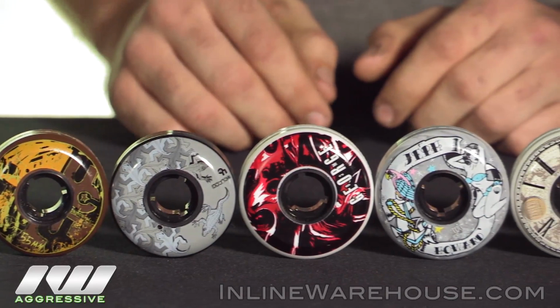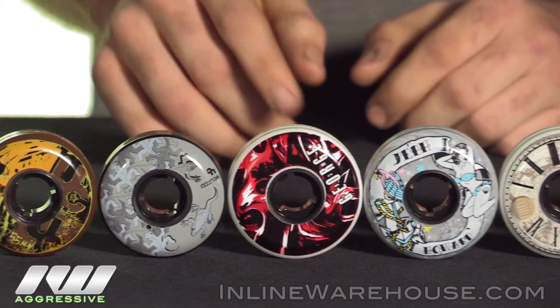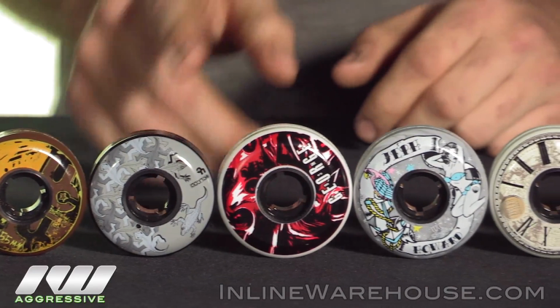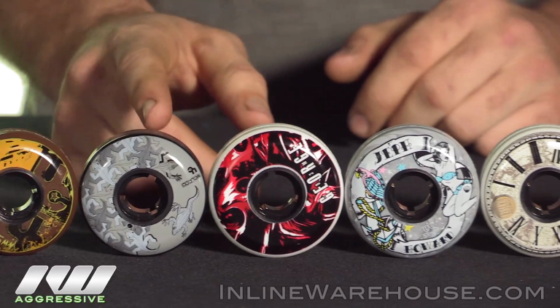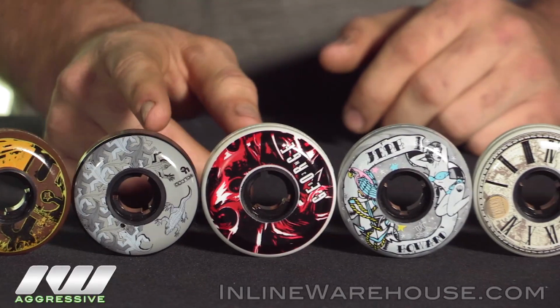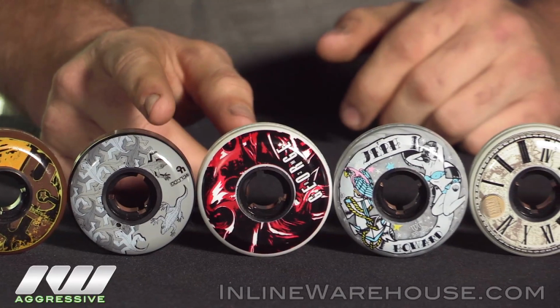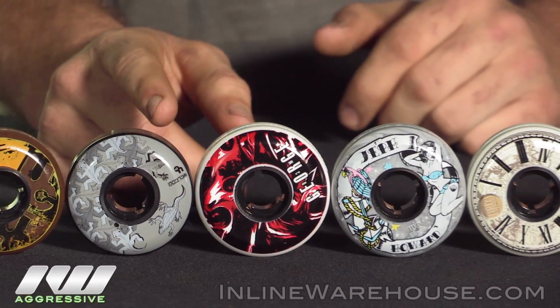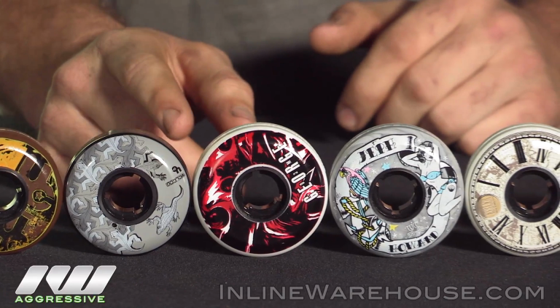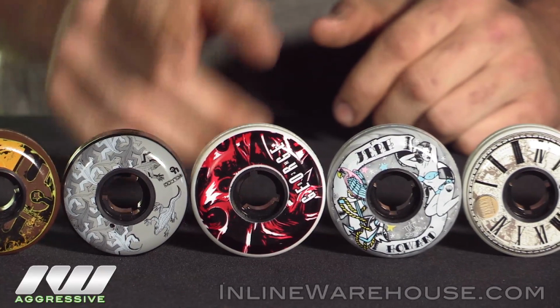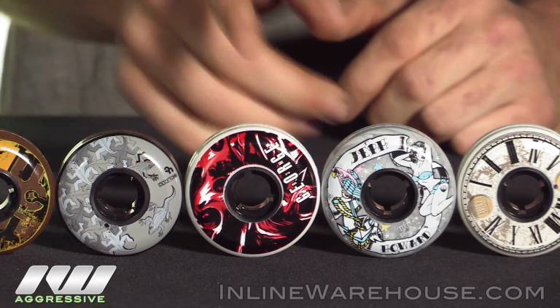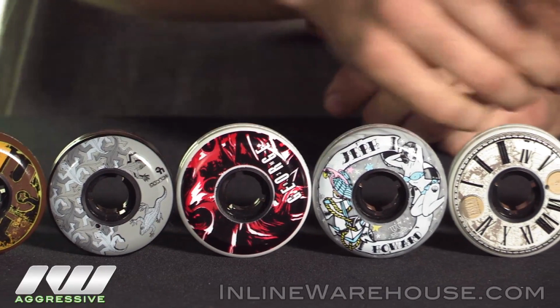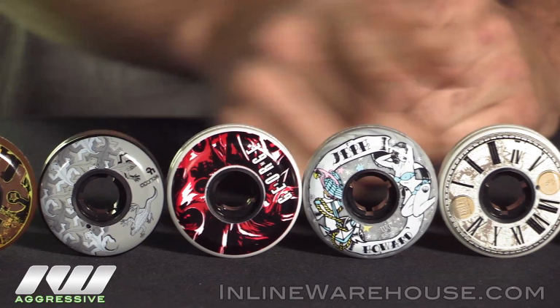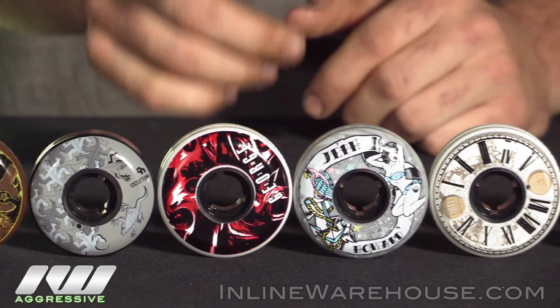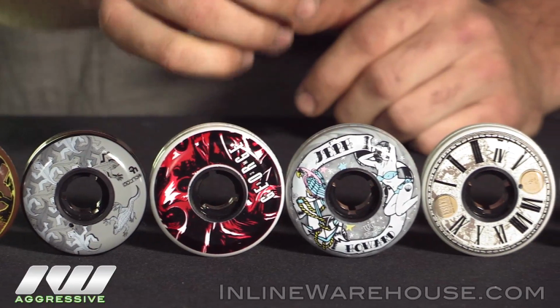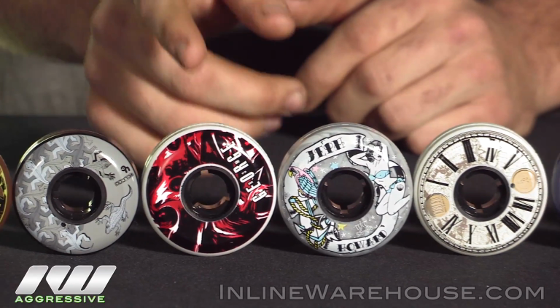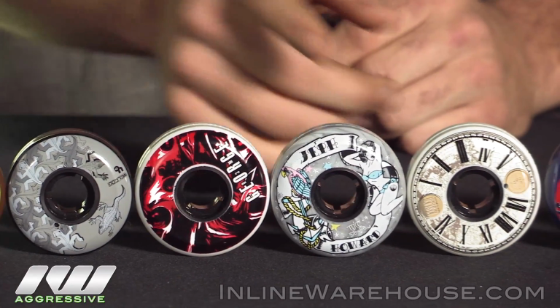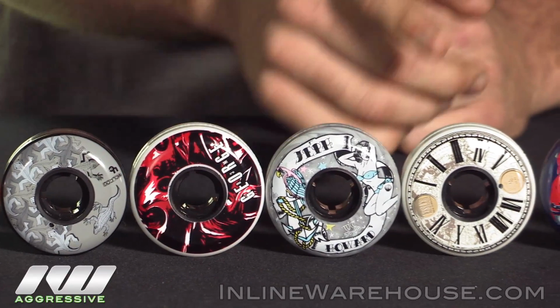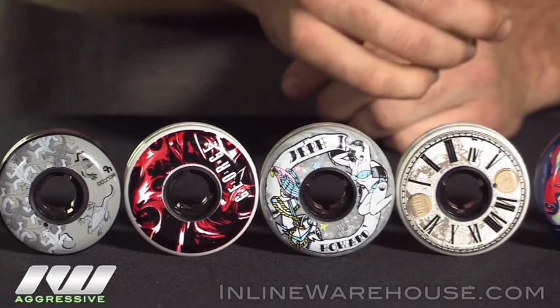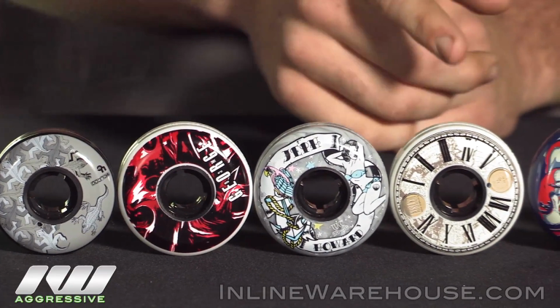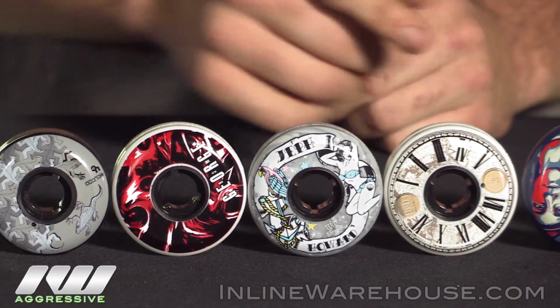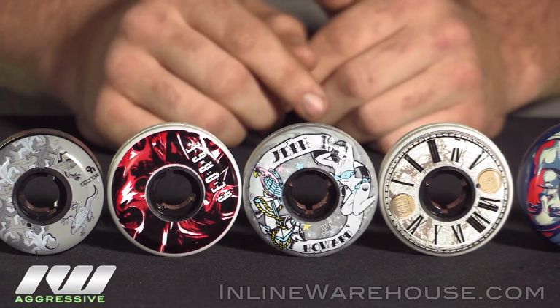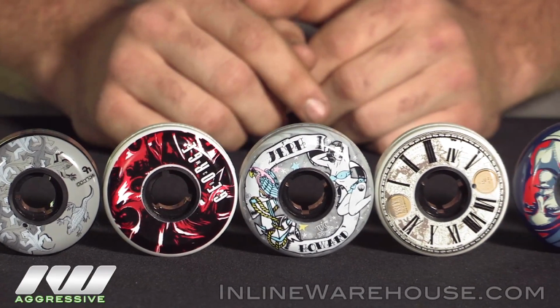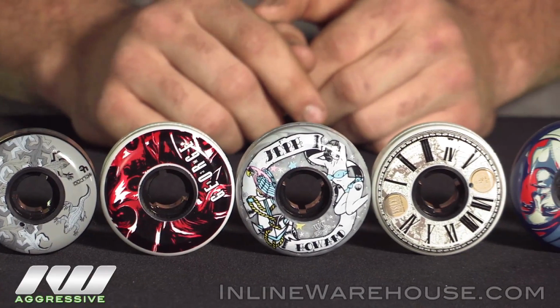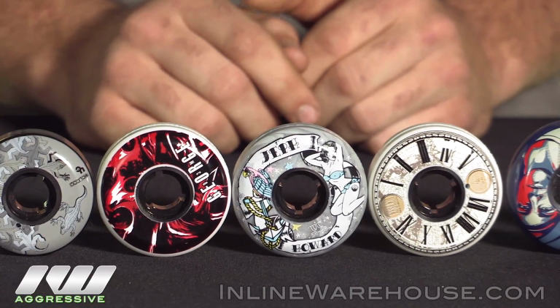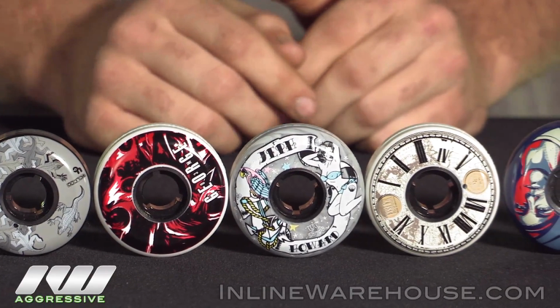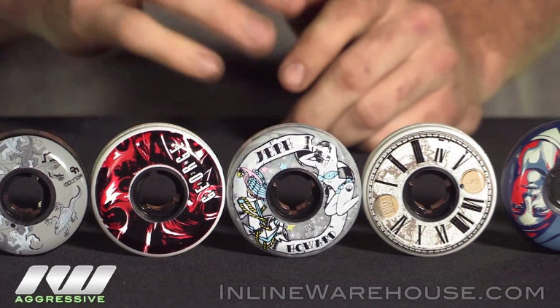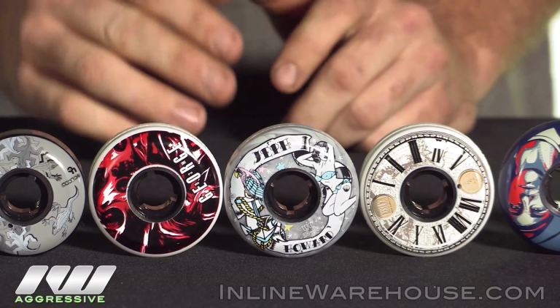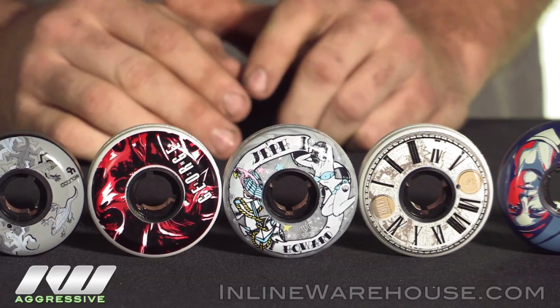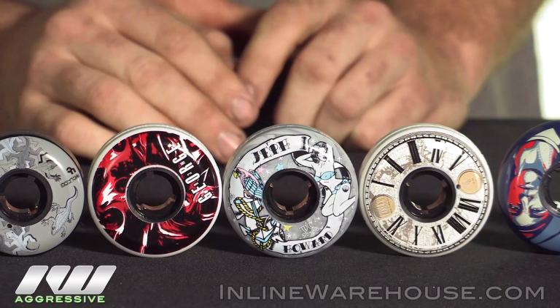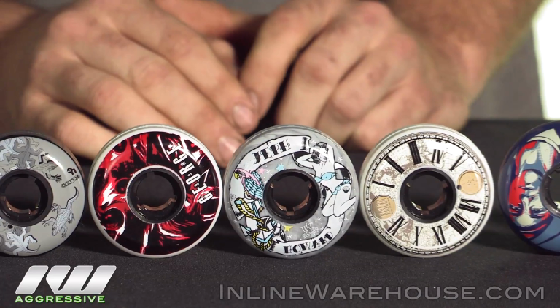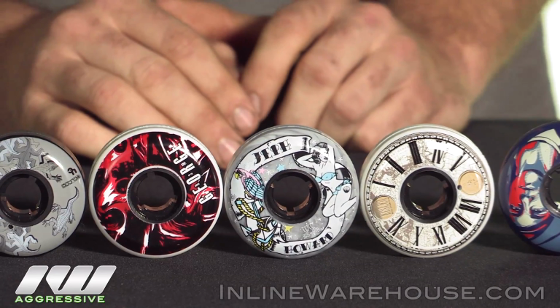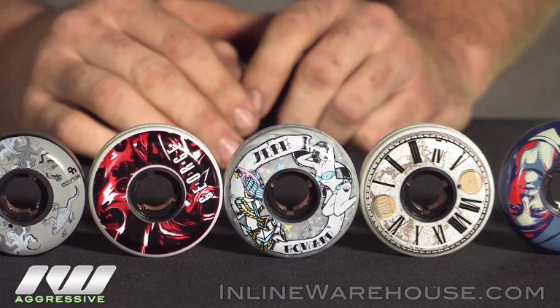These ones are a 56, and then these three right here — the Georges, Howards, and Isers — are all 58s, still coming with that same blade core.